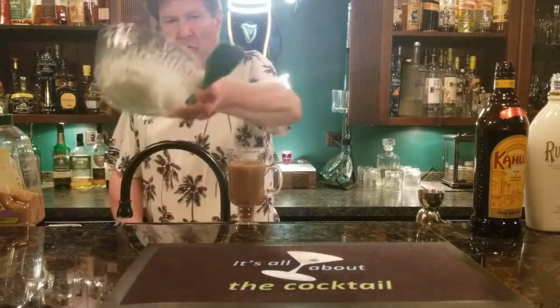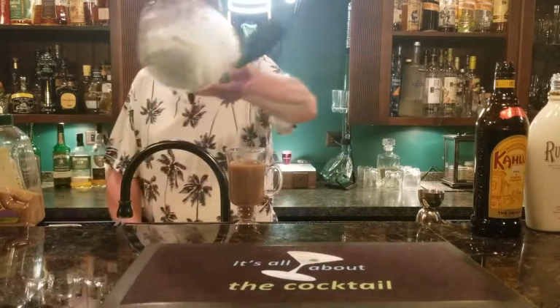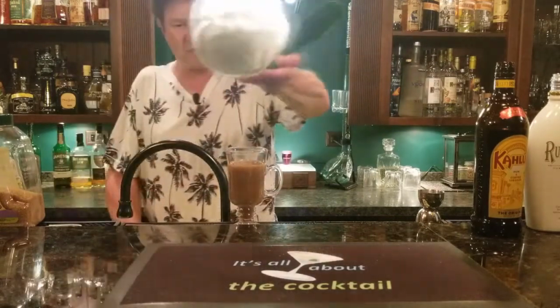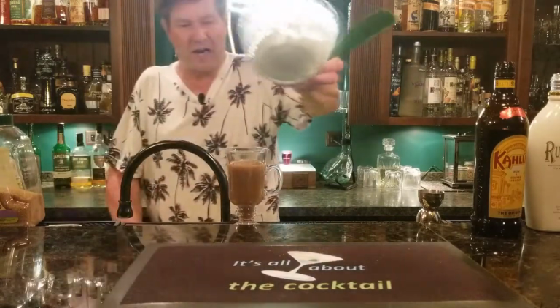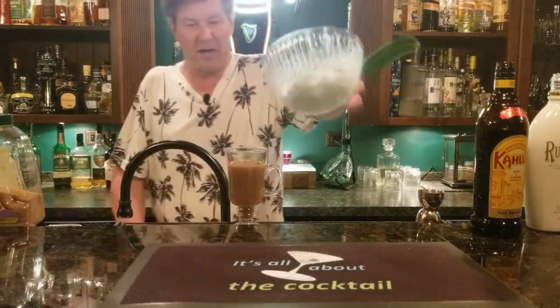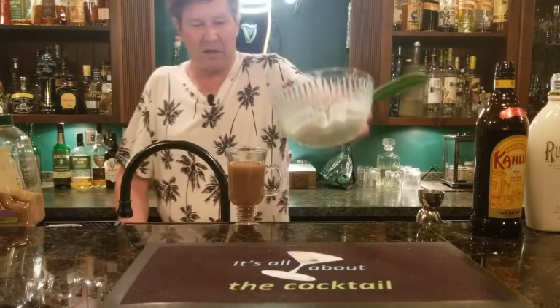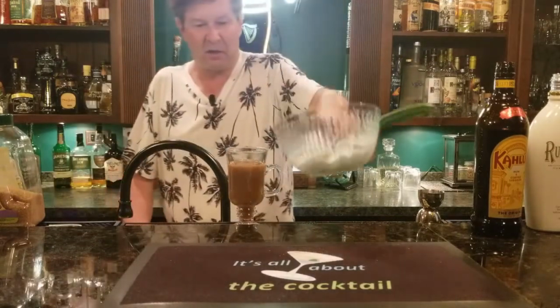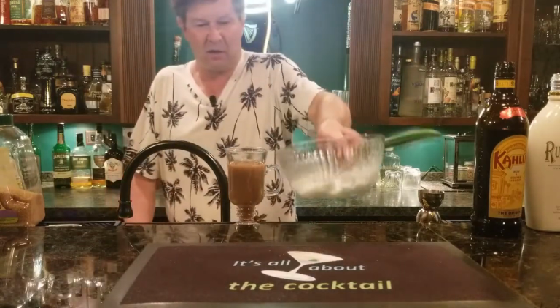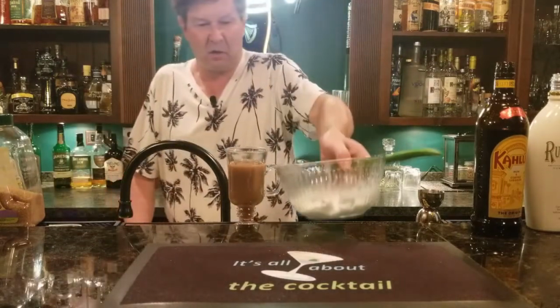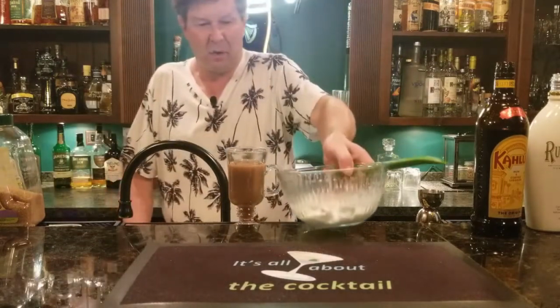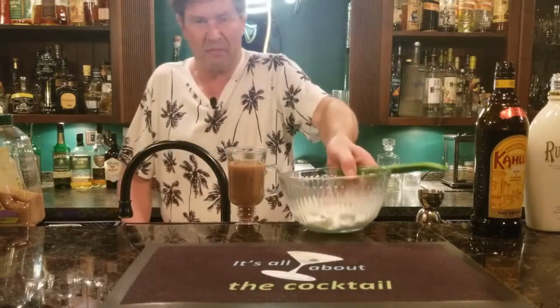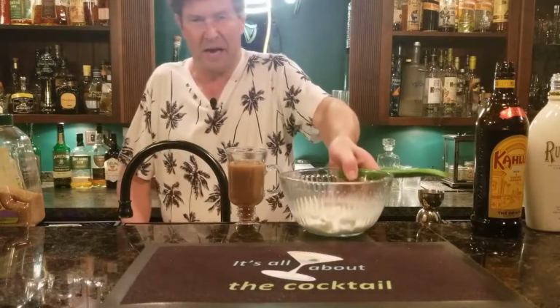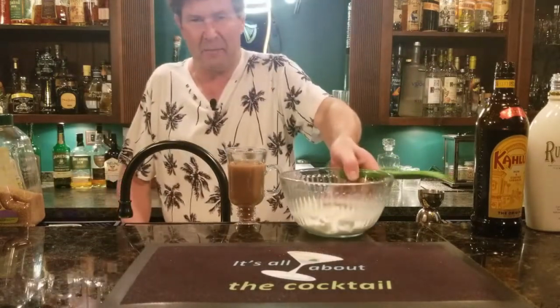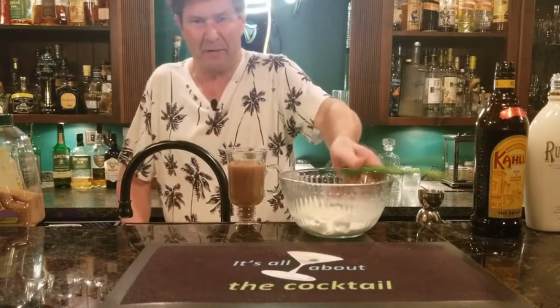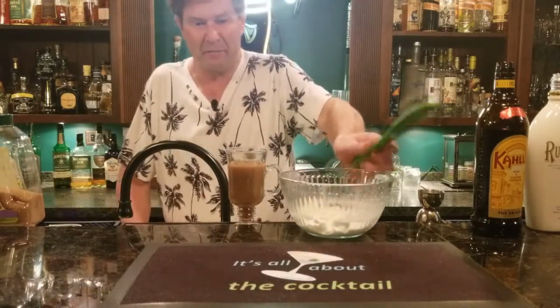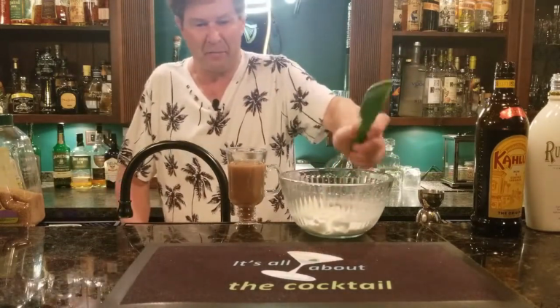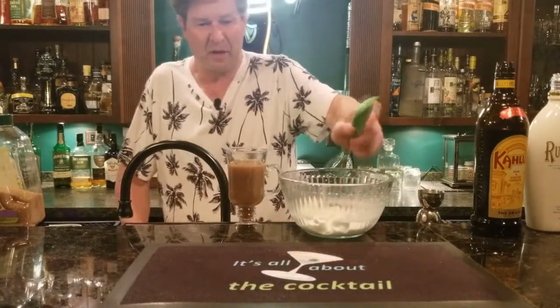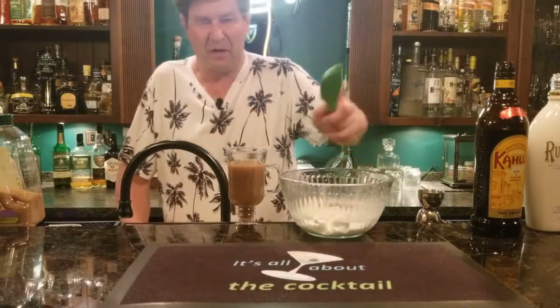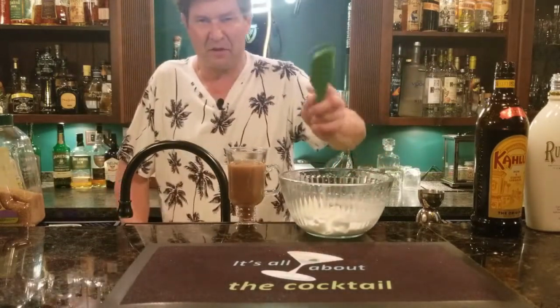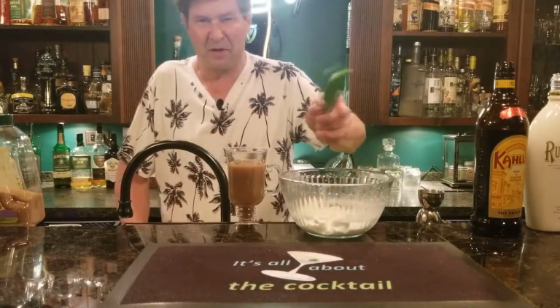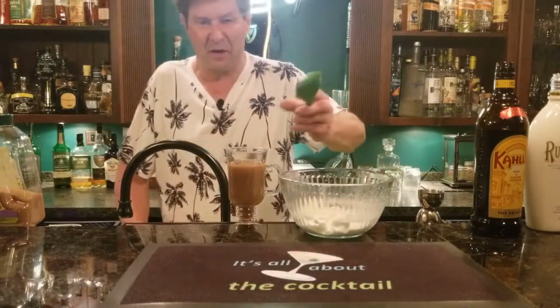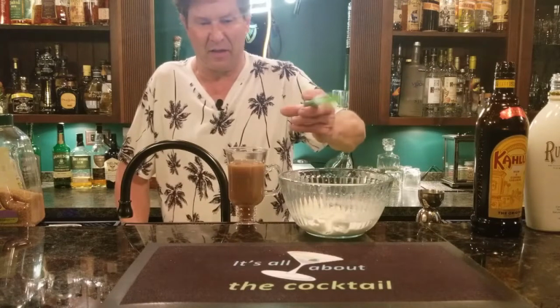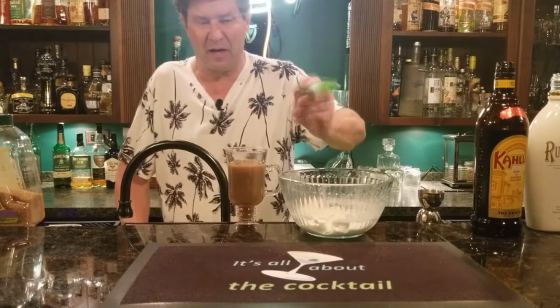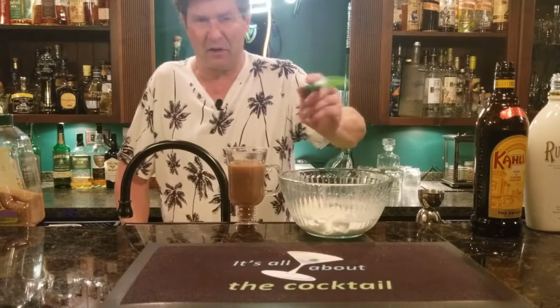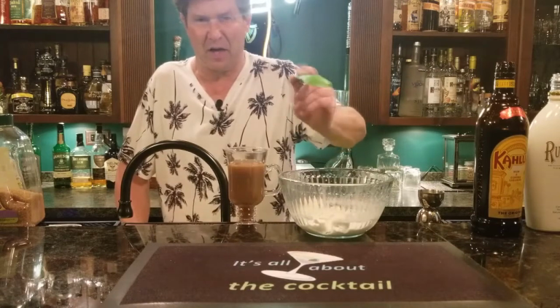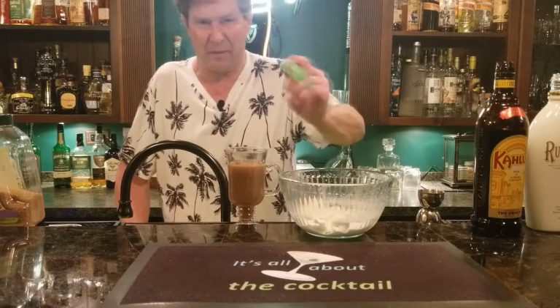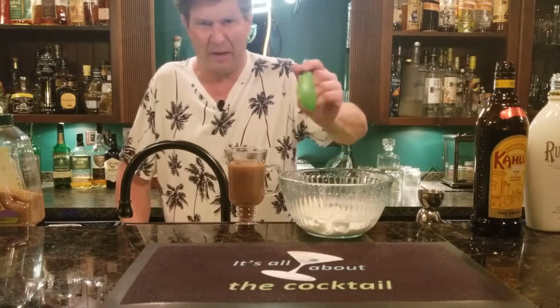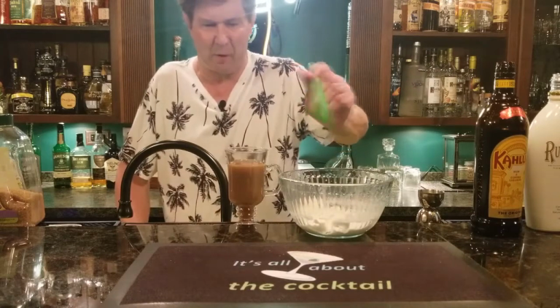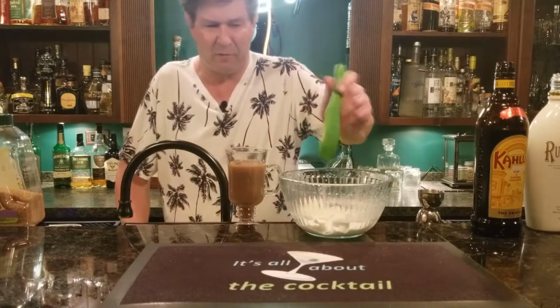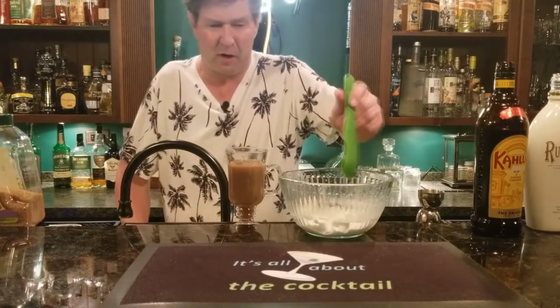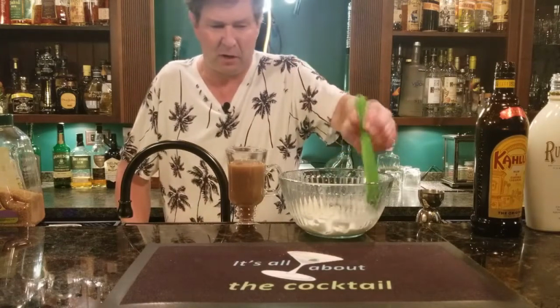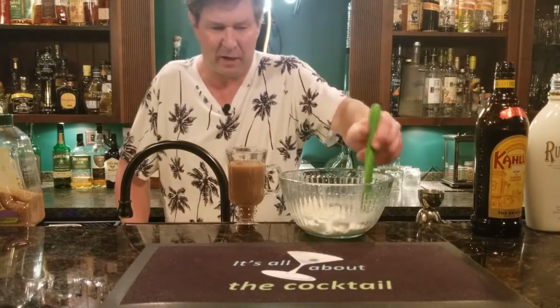Then we add our RumChata whipped topping on top. Stick around and I'll tell you how to make it more fall-like.